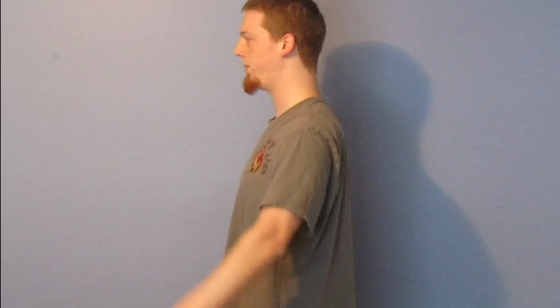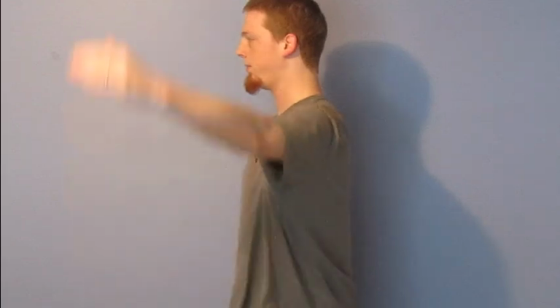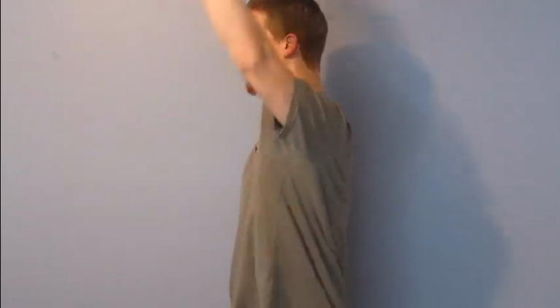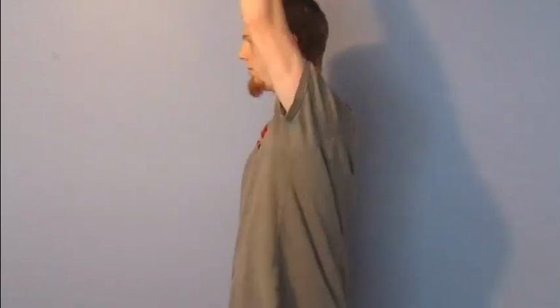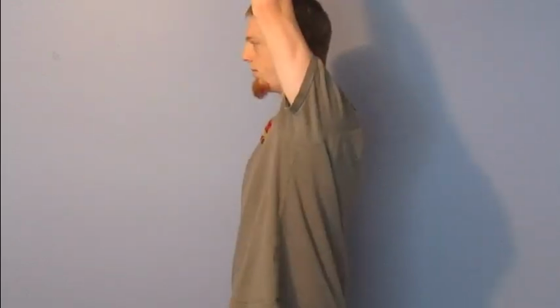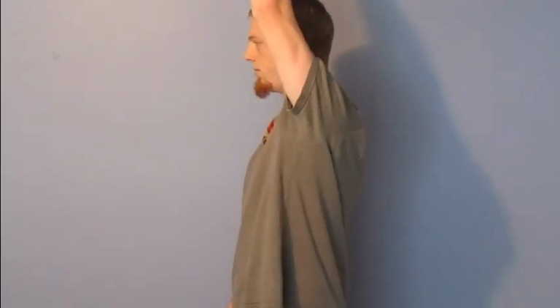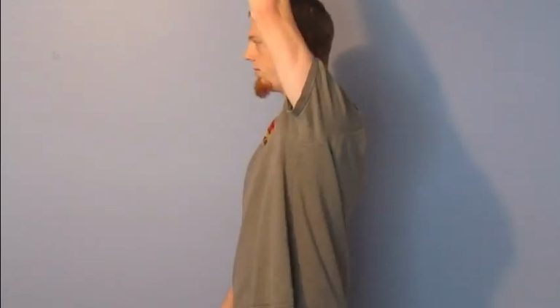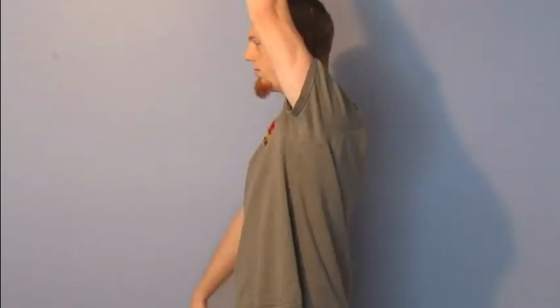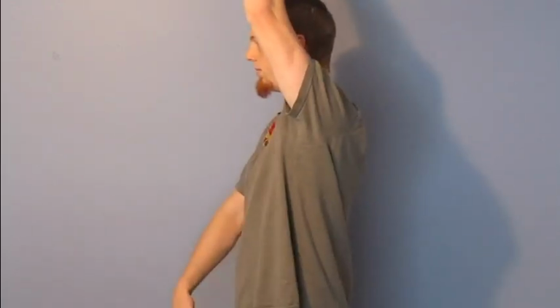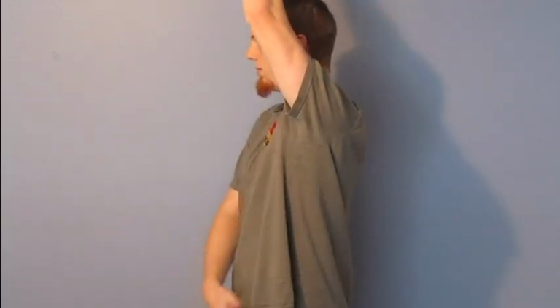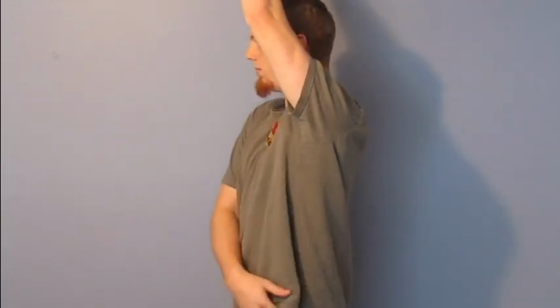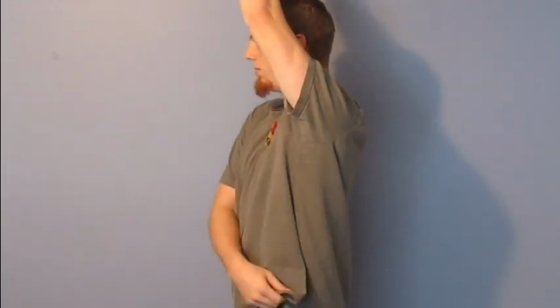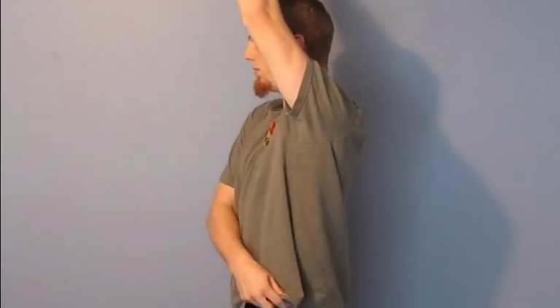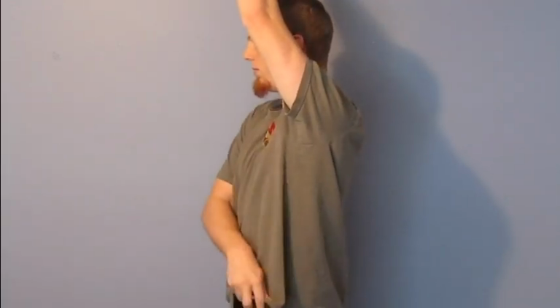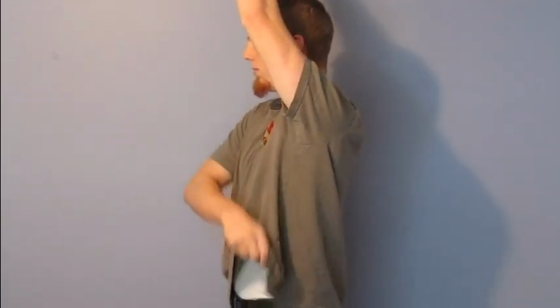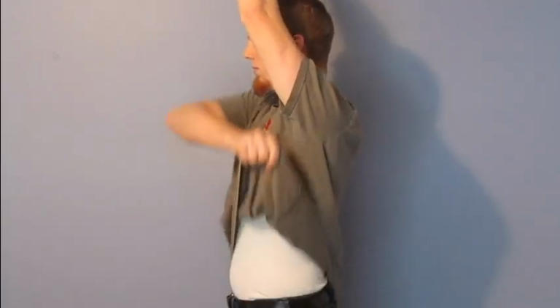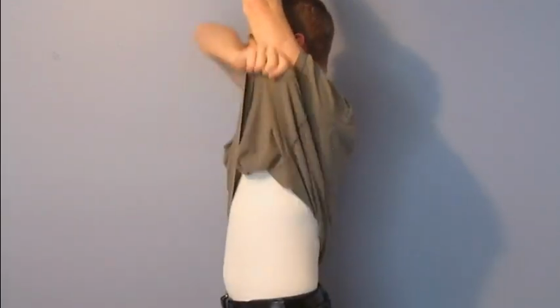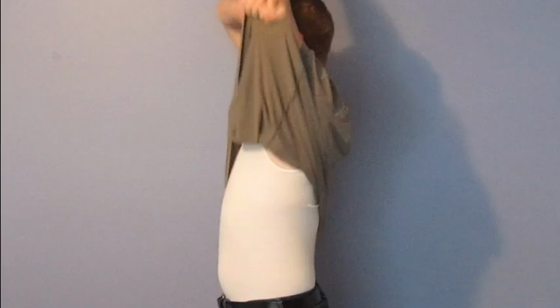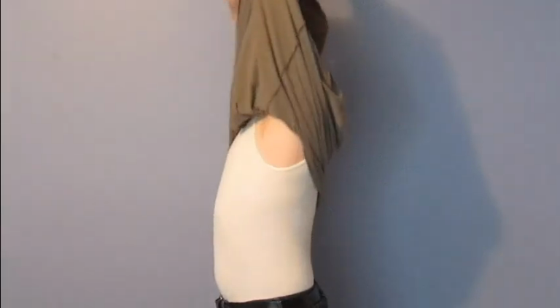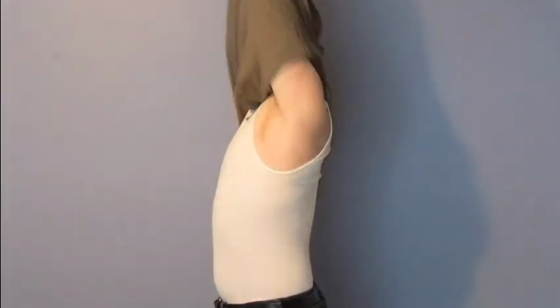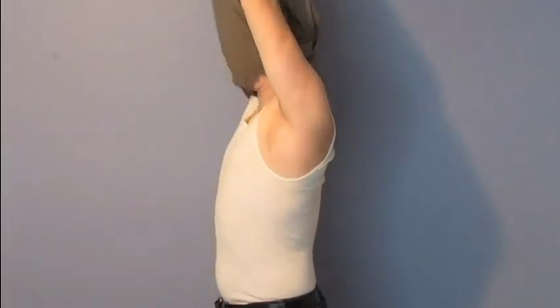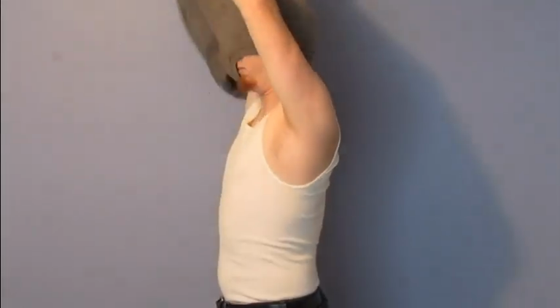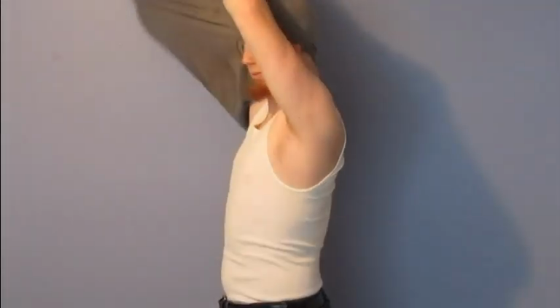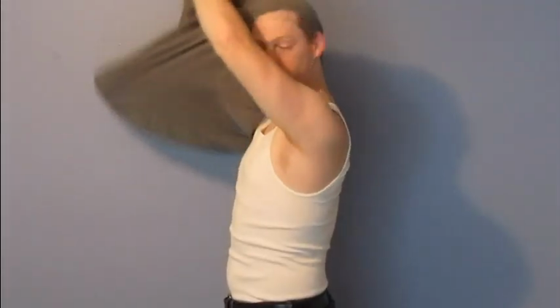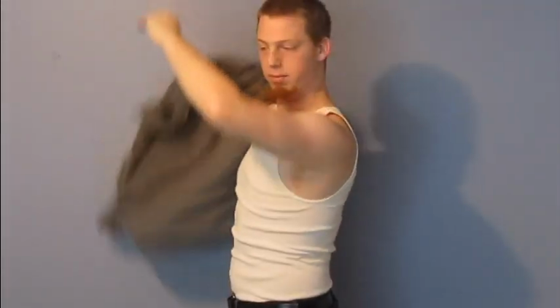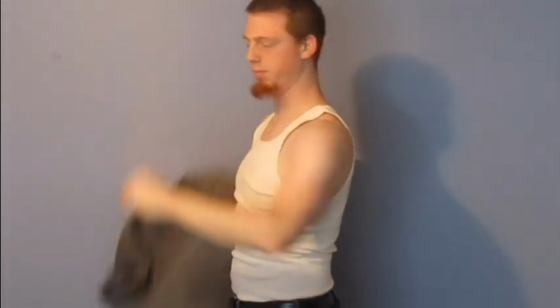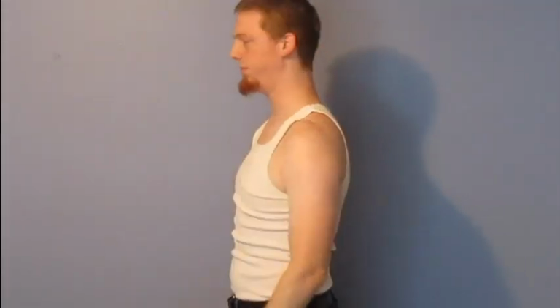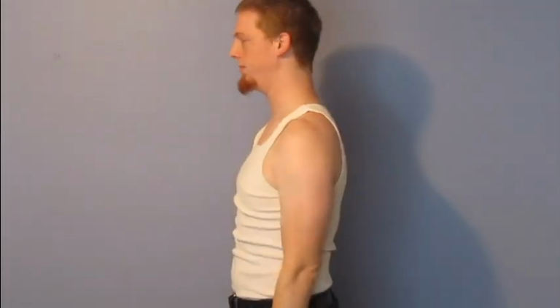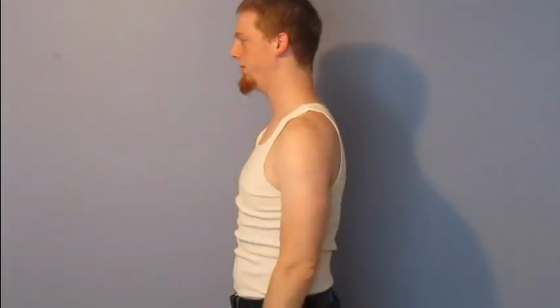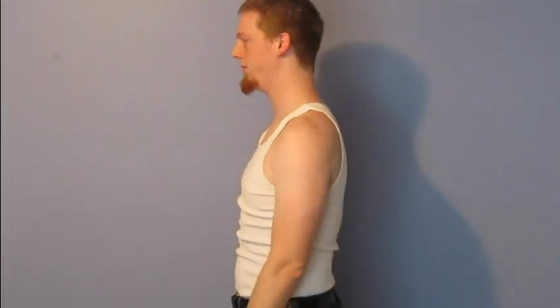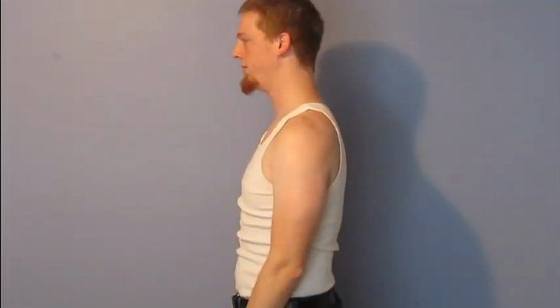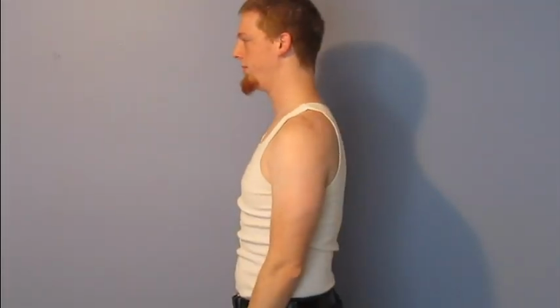Again, that's raise your left arm, grab the left side of your shirt with your right hand, and pull up and over your head.